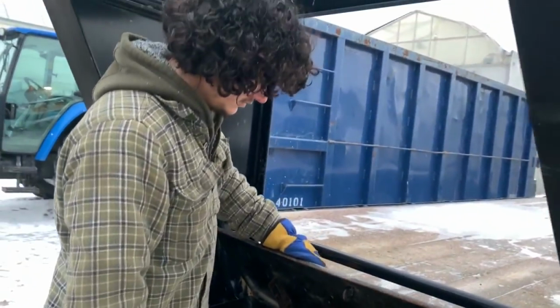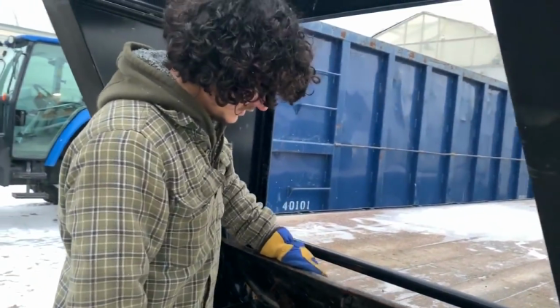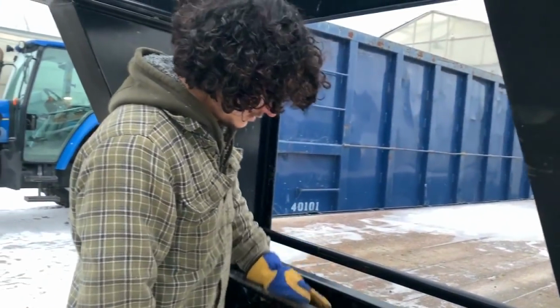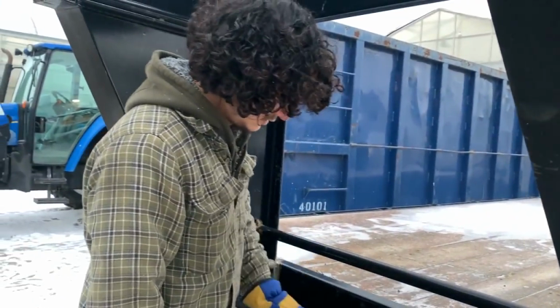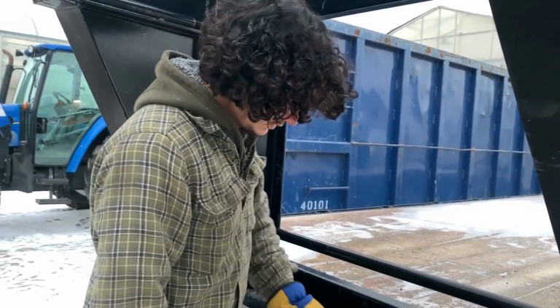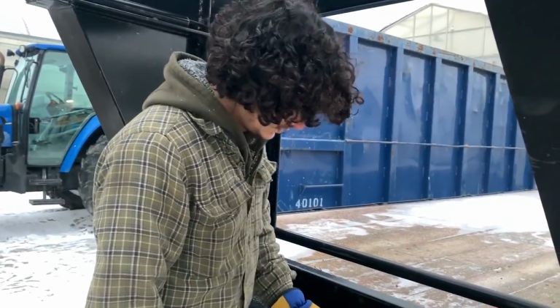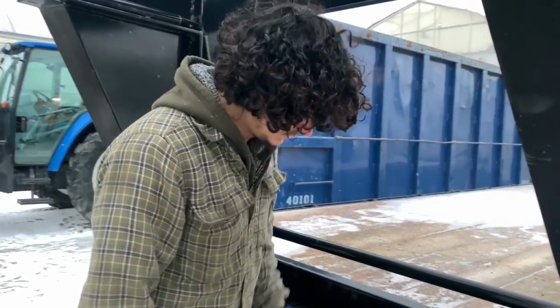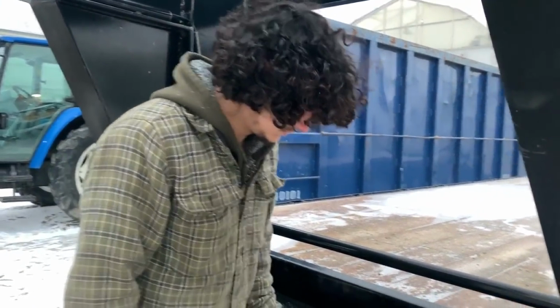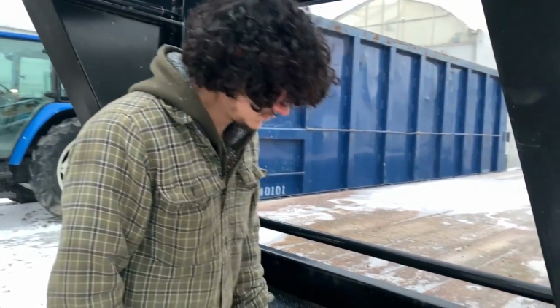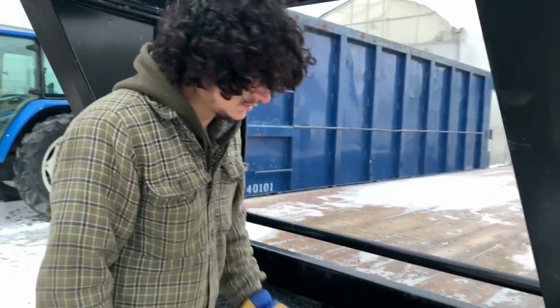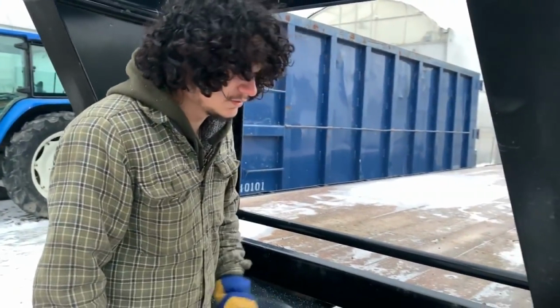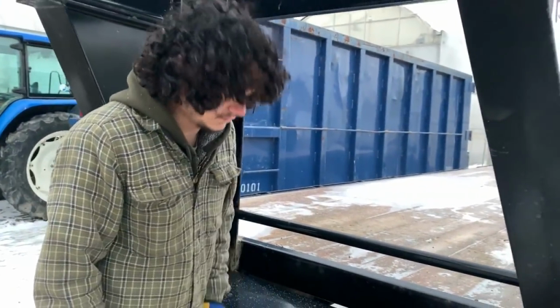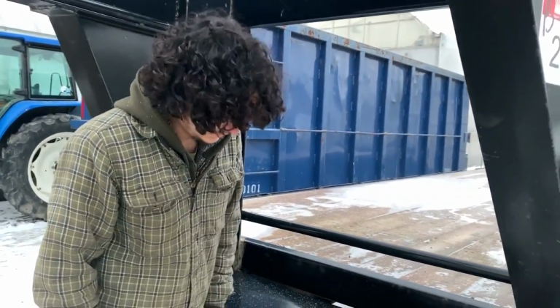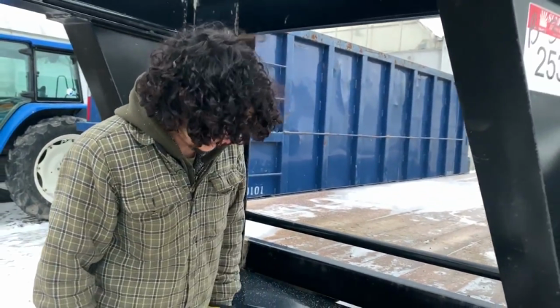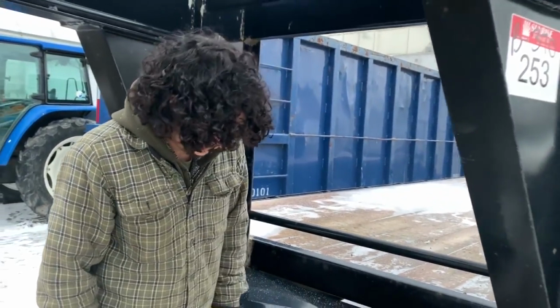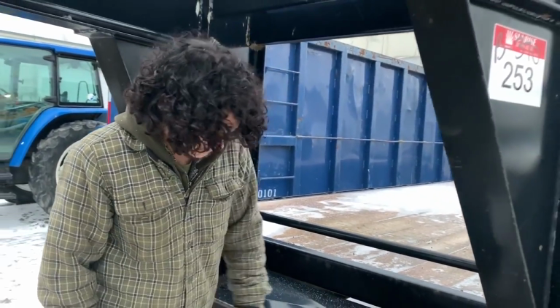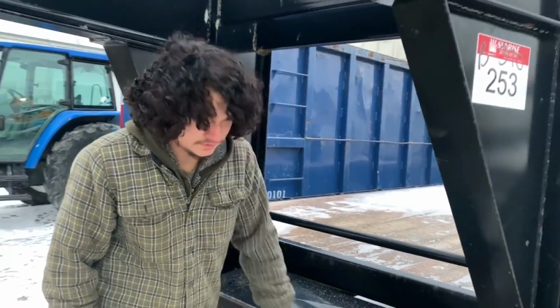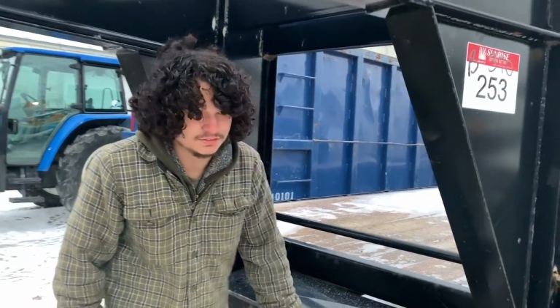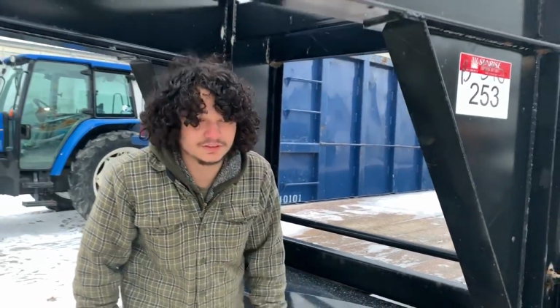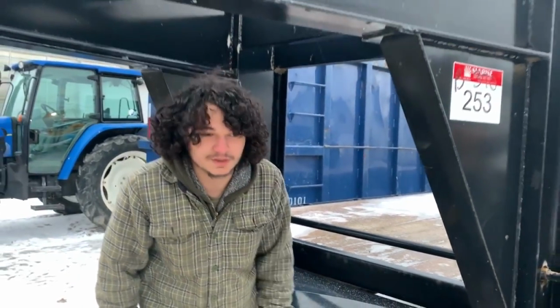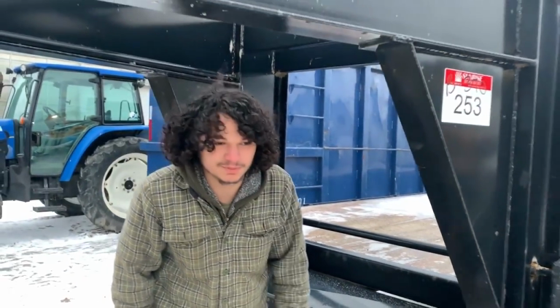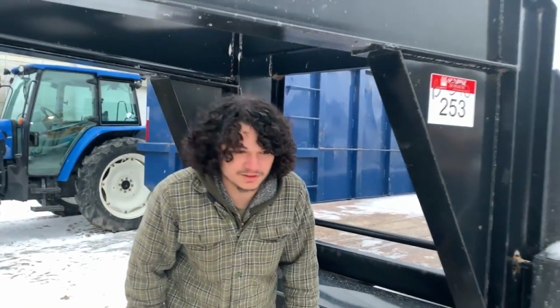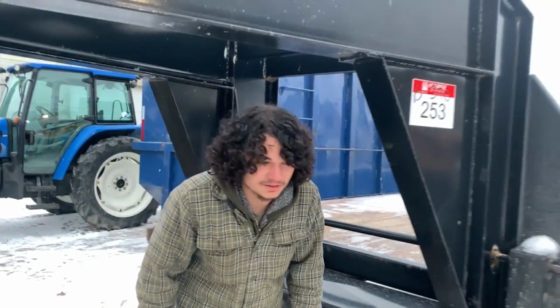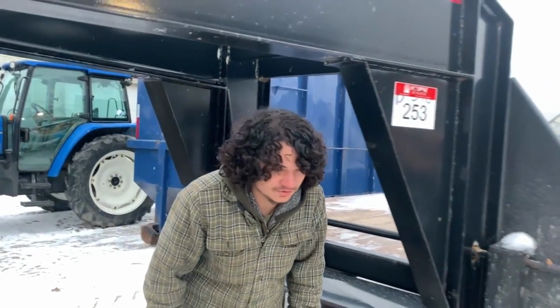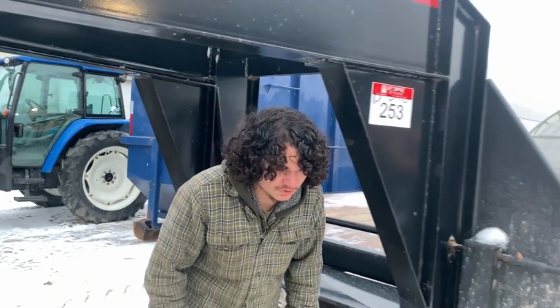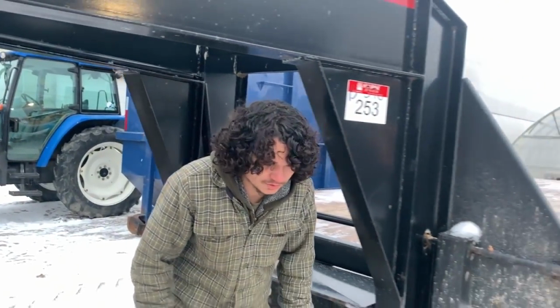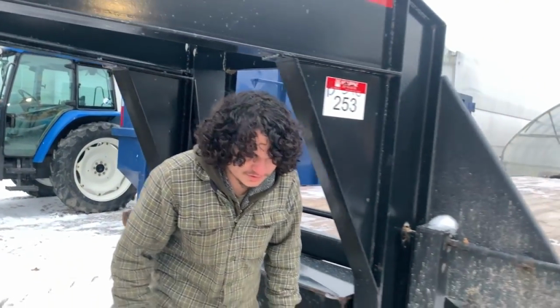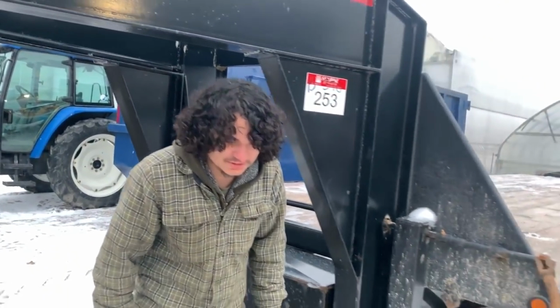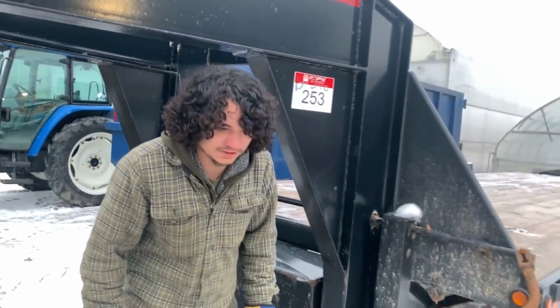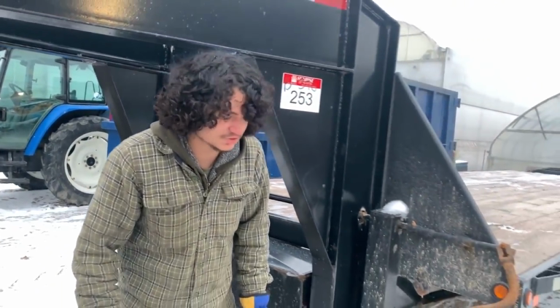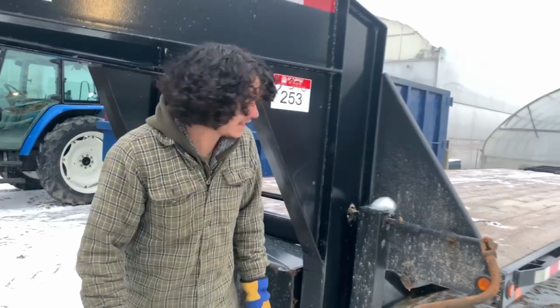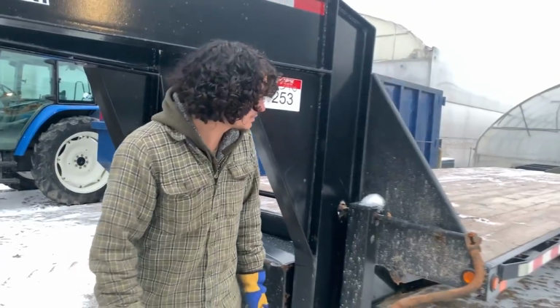It's got a storage compartment here already loaded full of straps — a good five or six straps in there. It didn't come with the key though, so you can't lock up the straps.